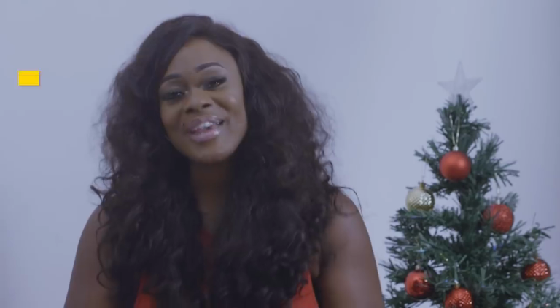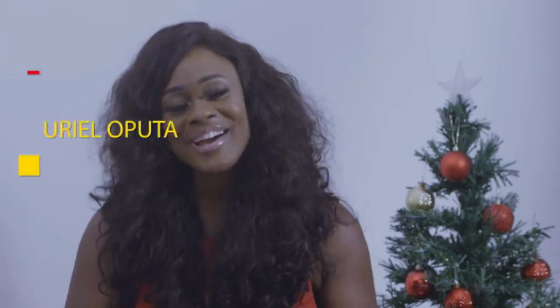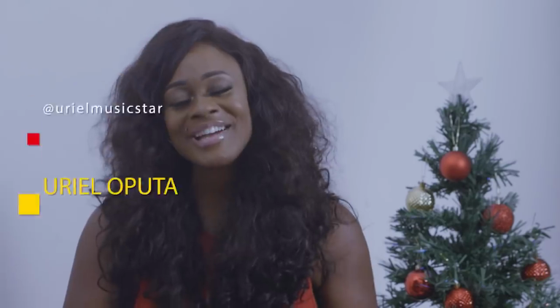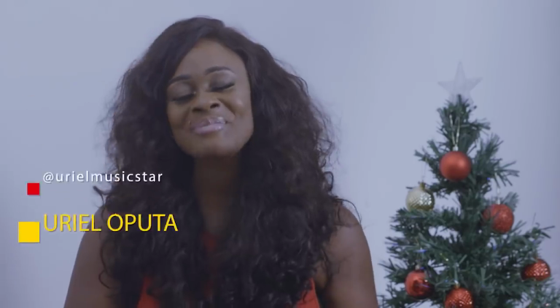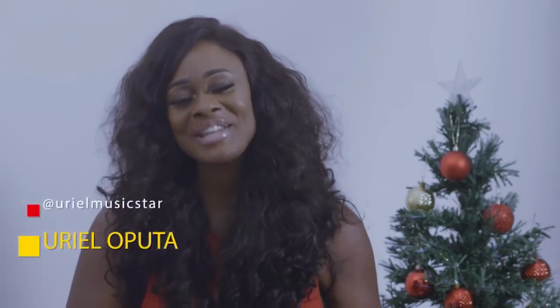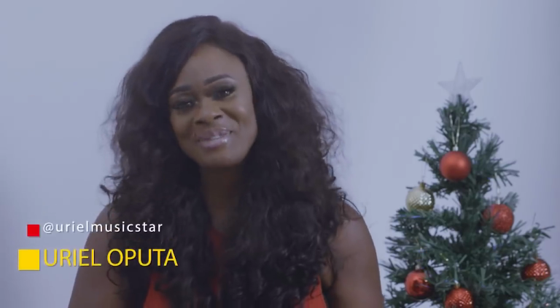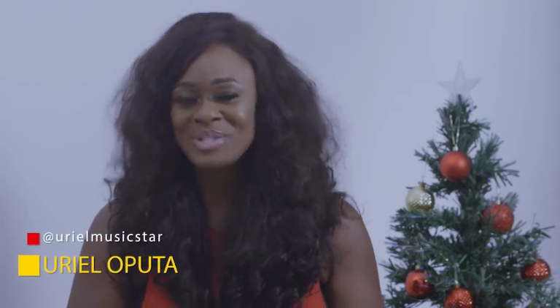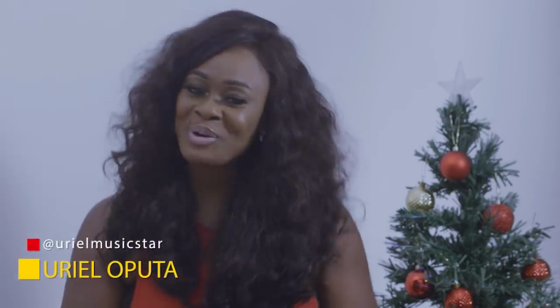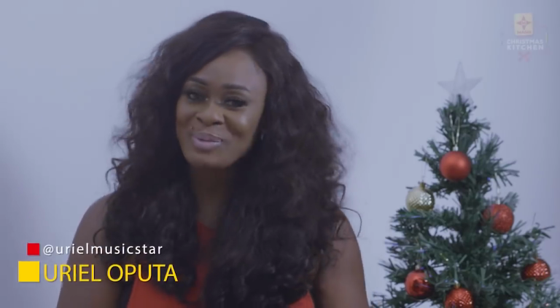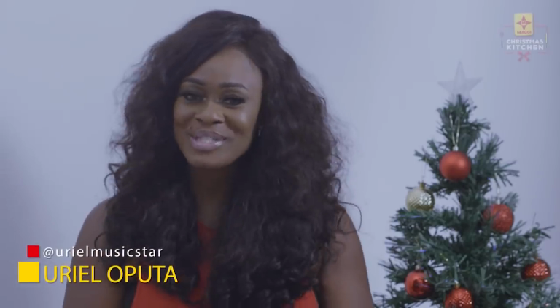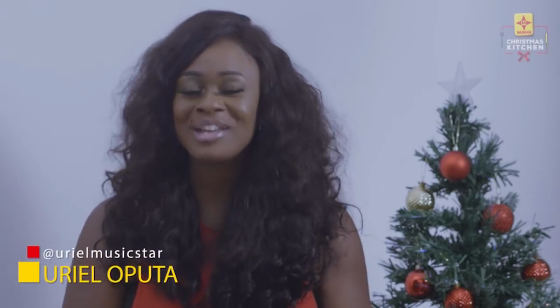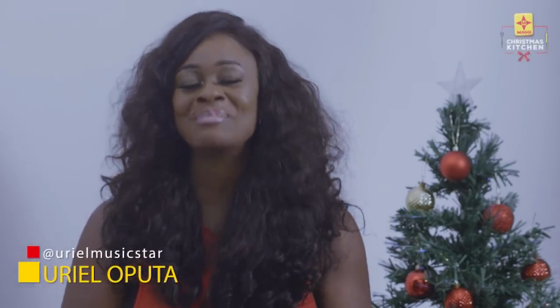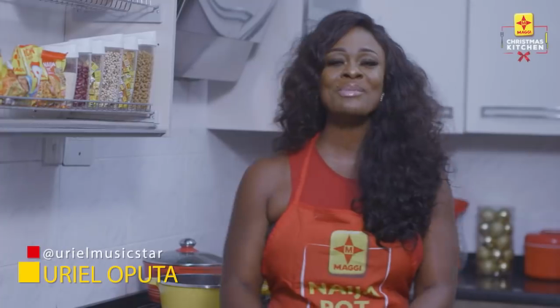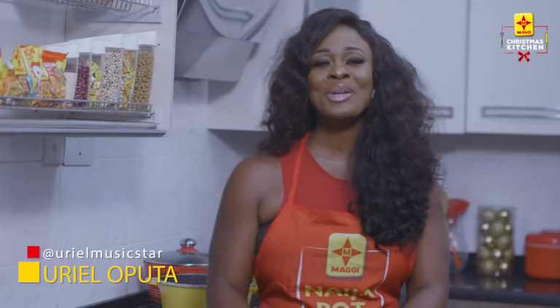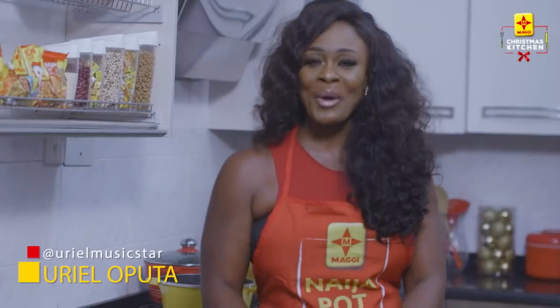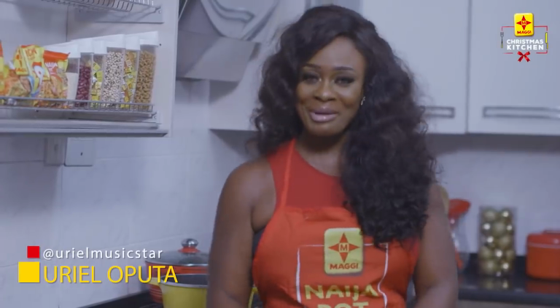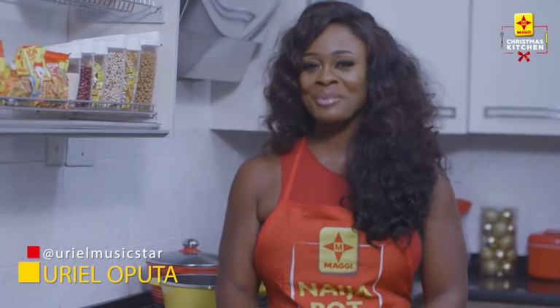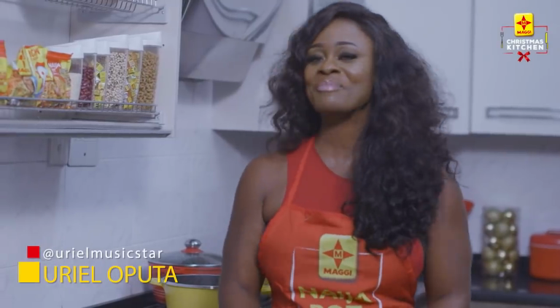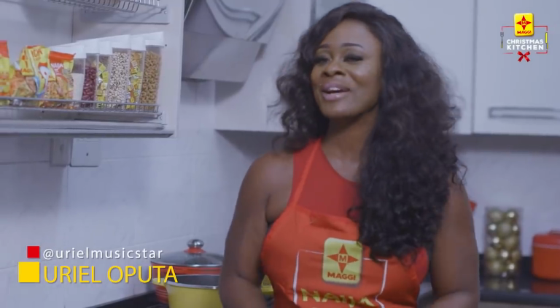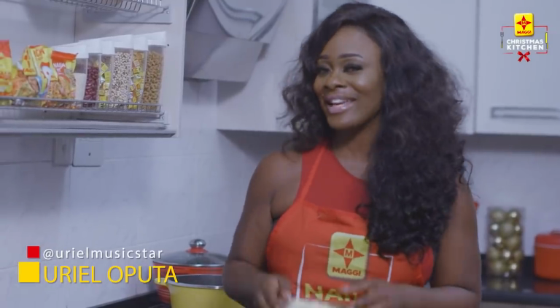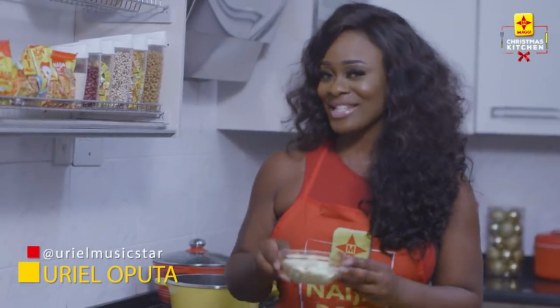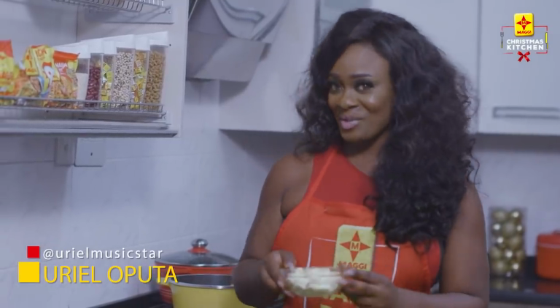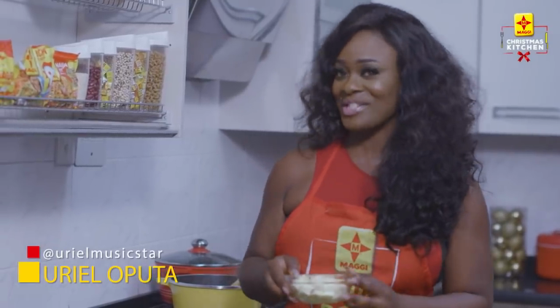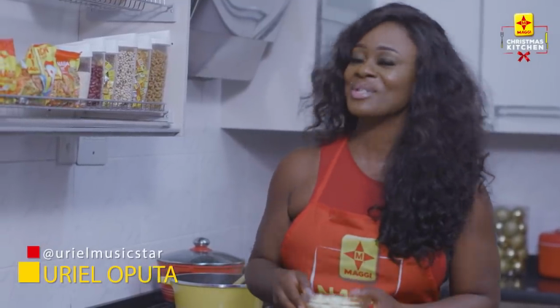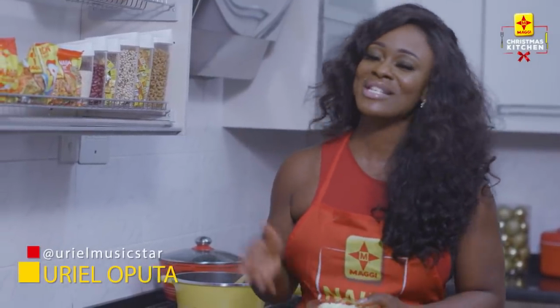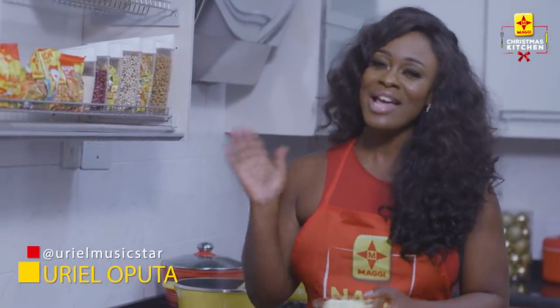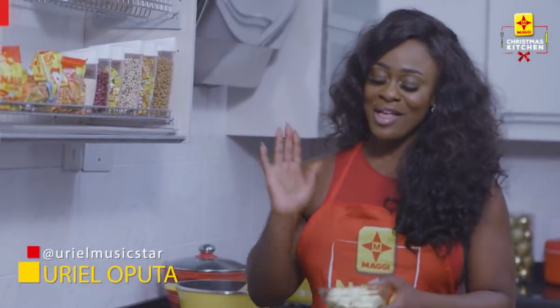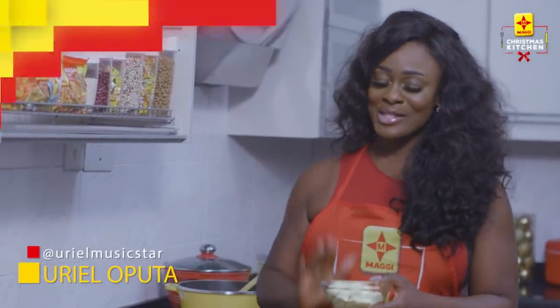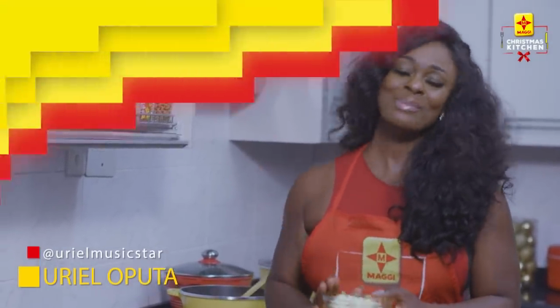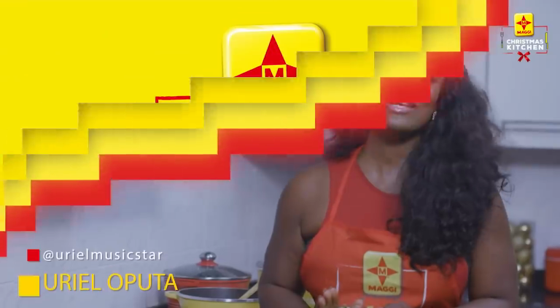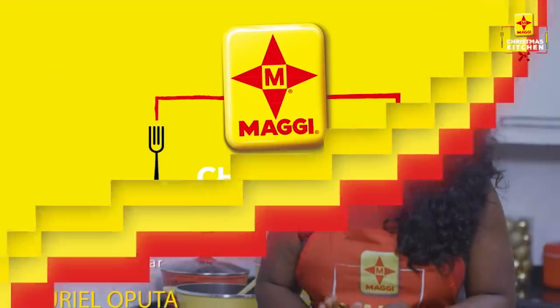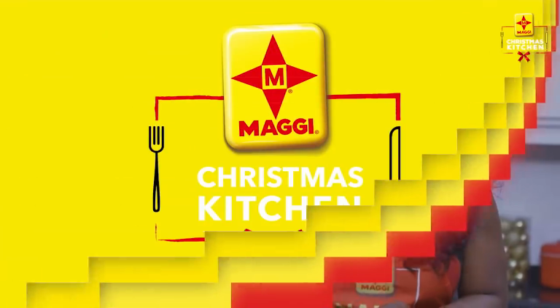Hey guys, my name is Yerol Fruta and I'm pleased for you to follow me on my edition of Maggie's Christmas Kitchen.